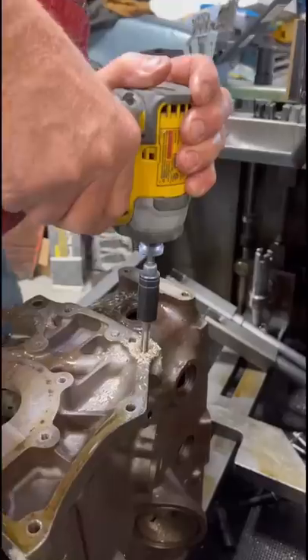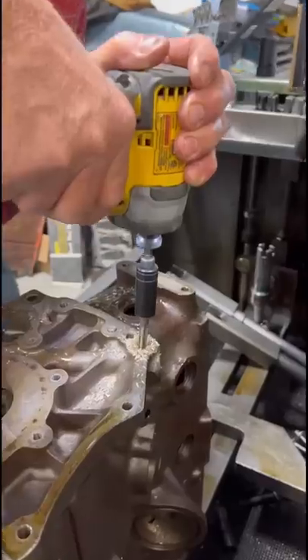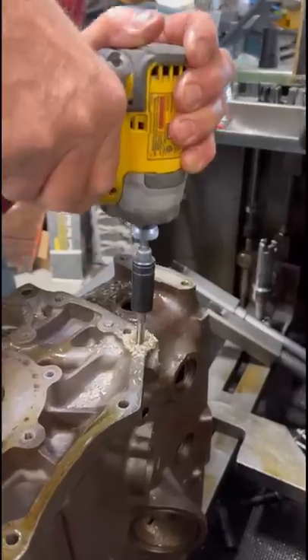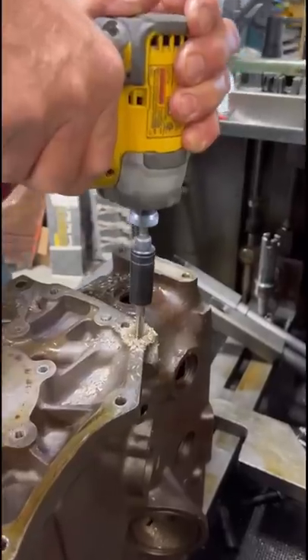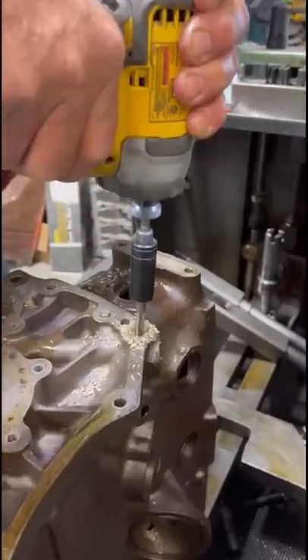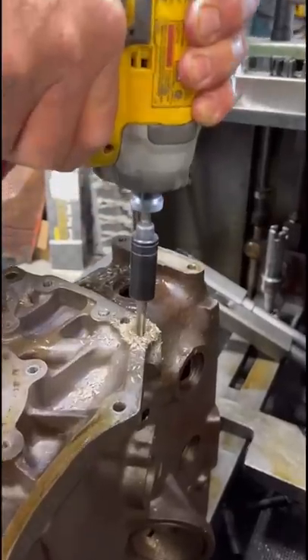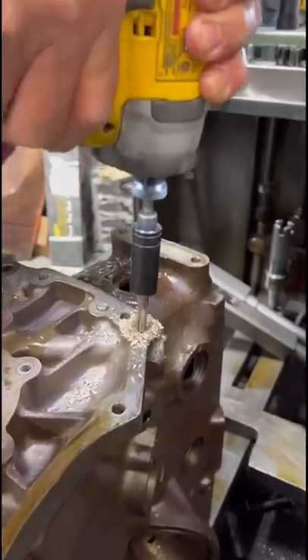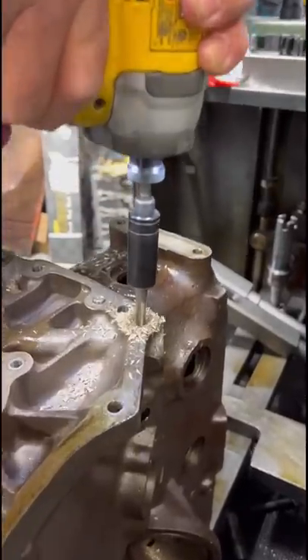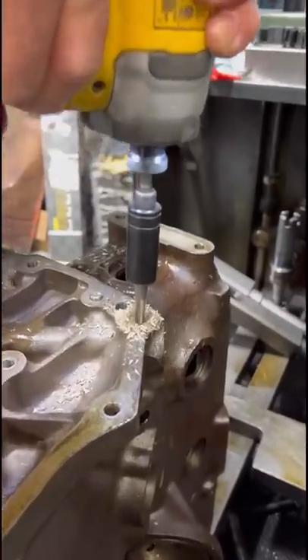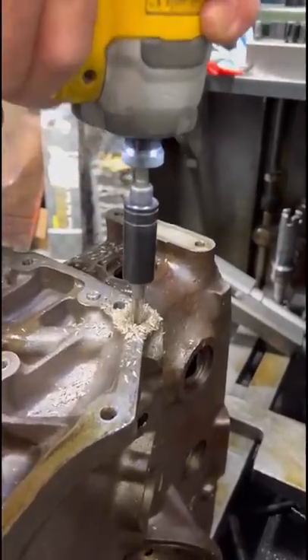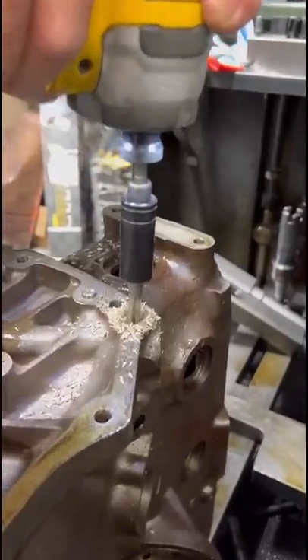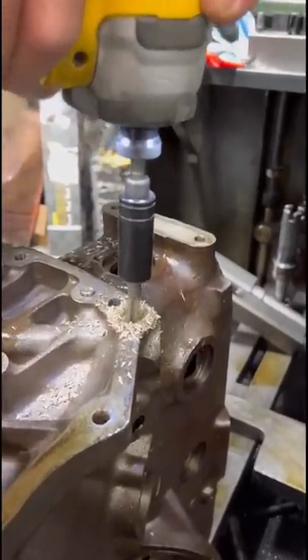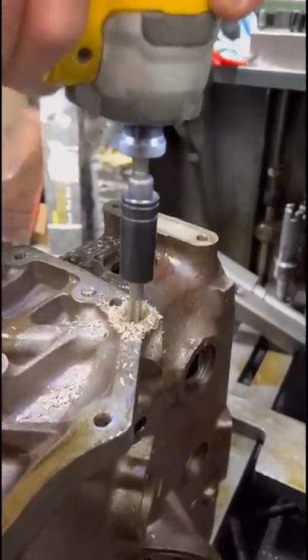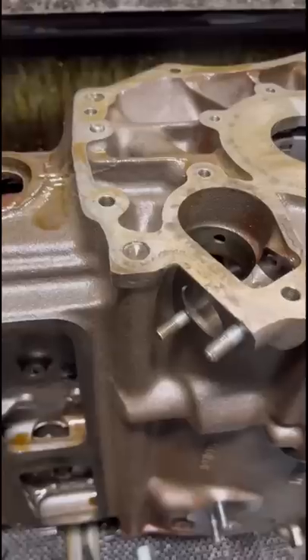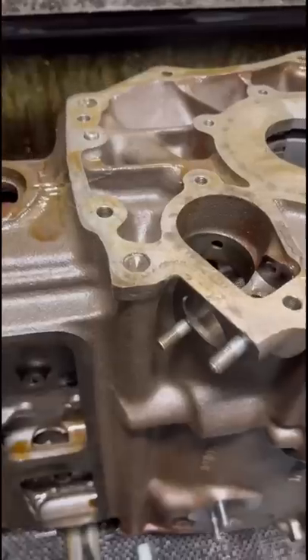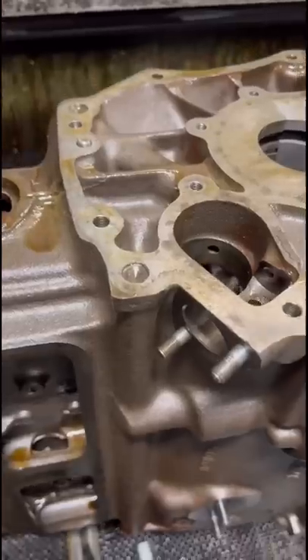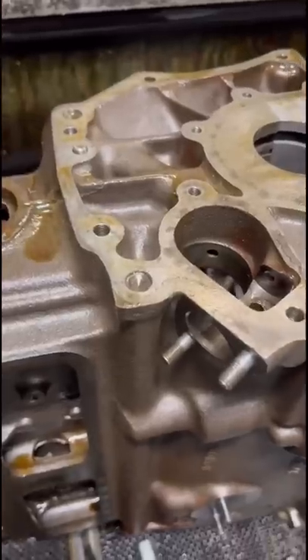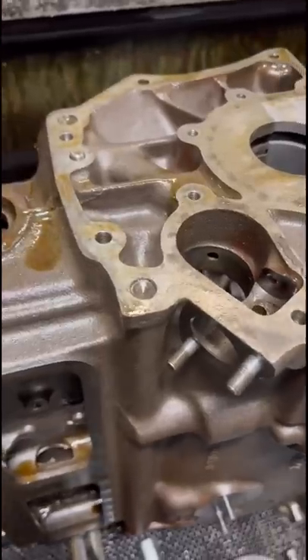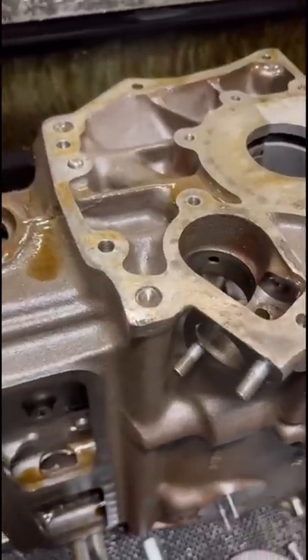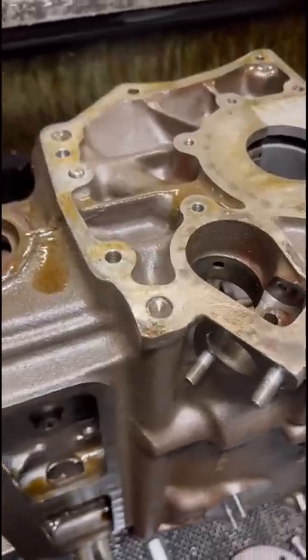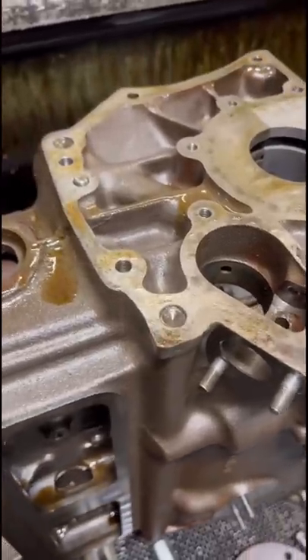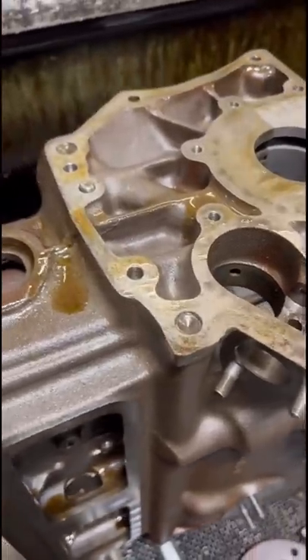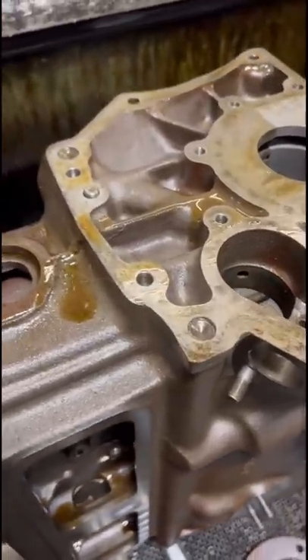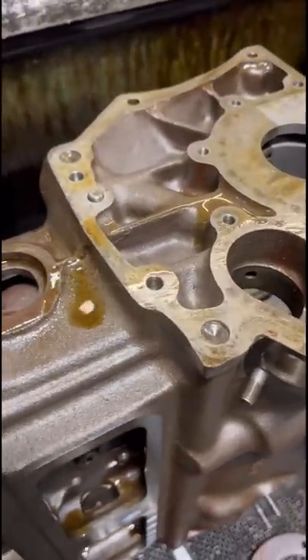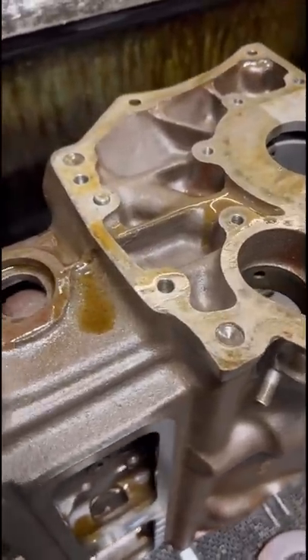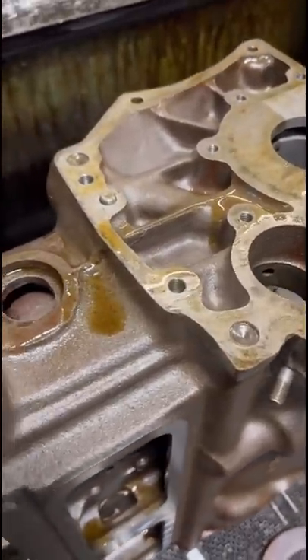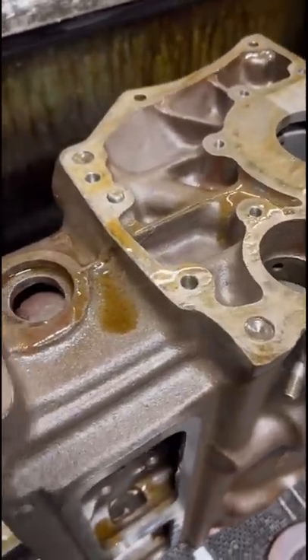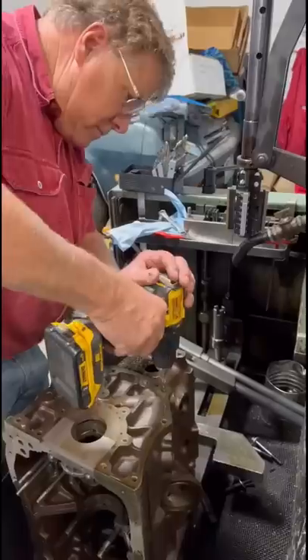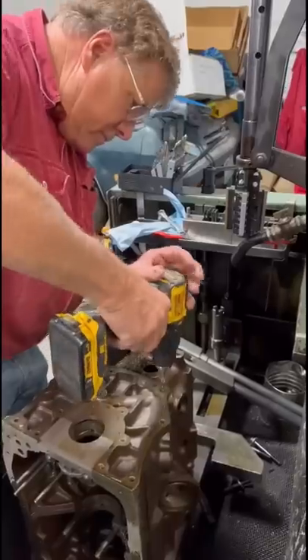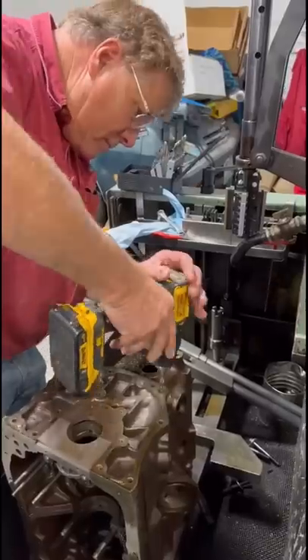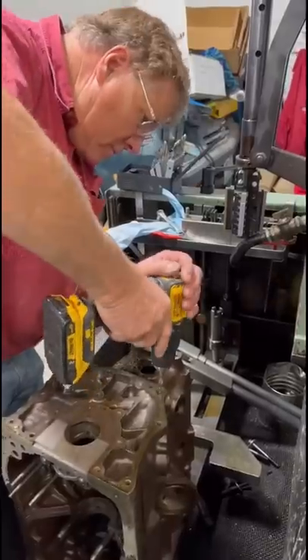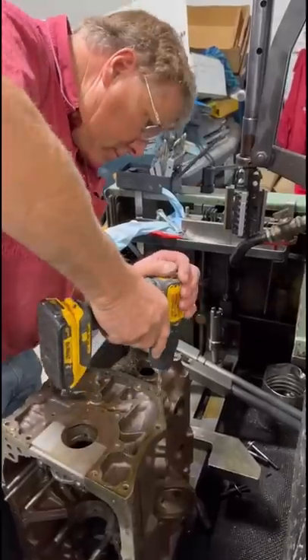Trigger warning for the armchair experts. Here's how we're removing the brass press fit oil galley plugs in this block.